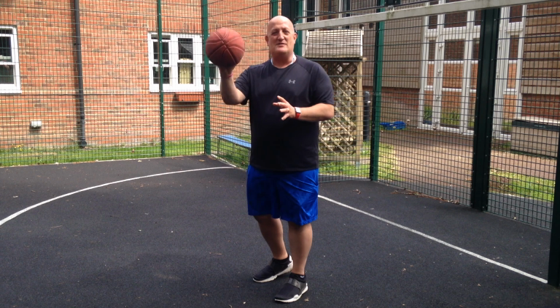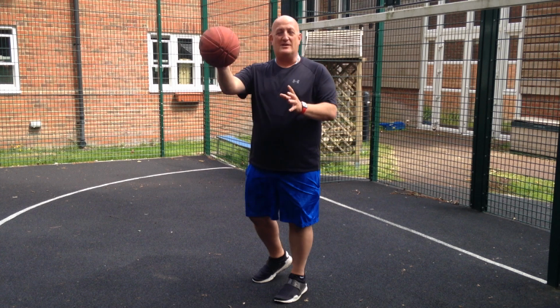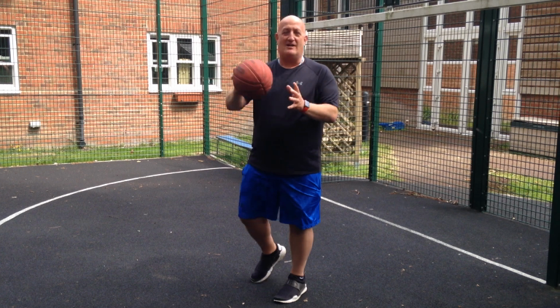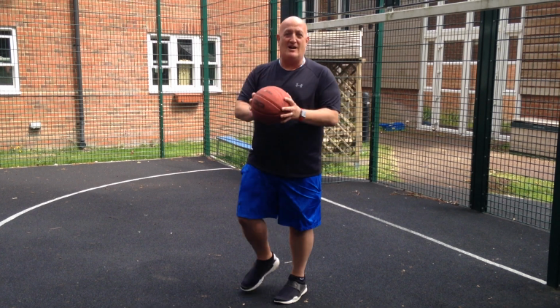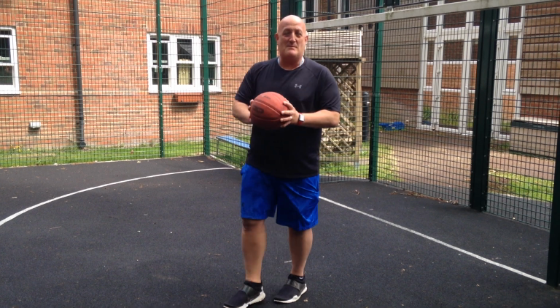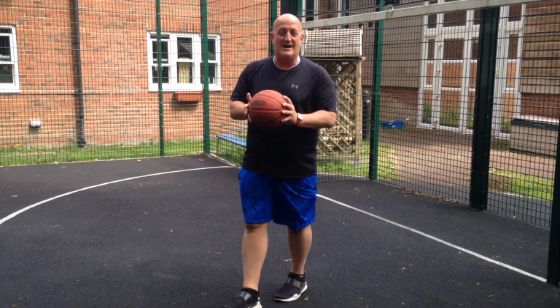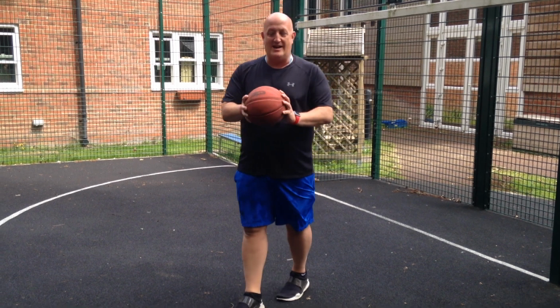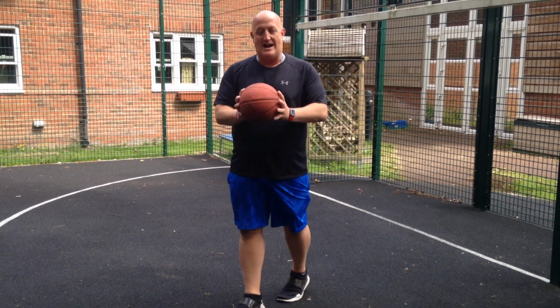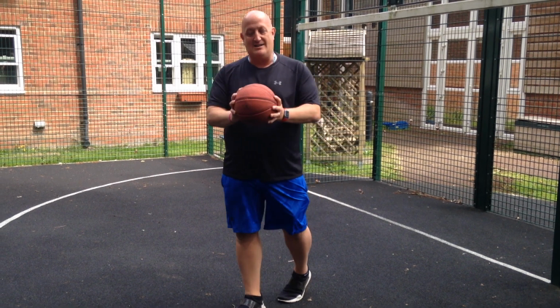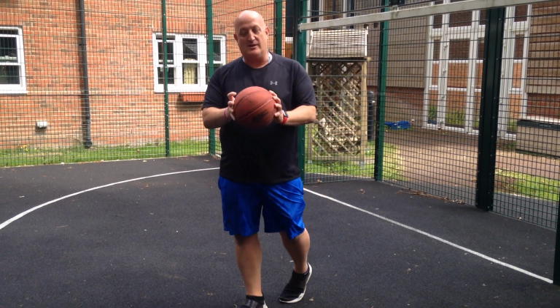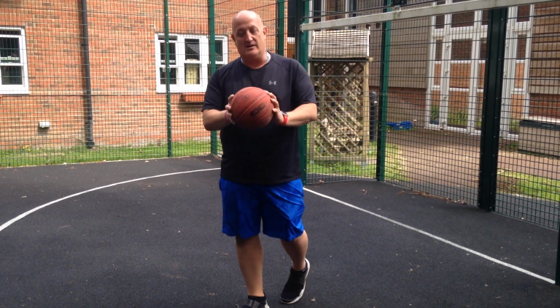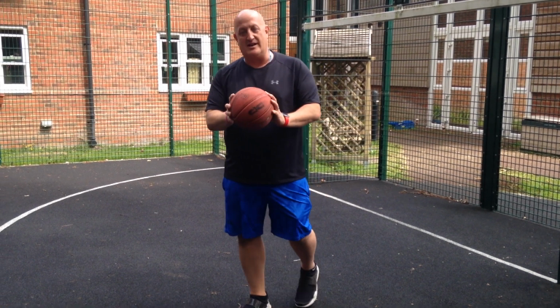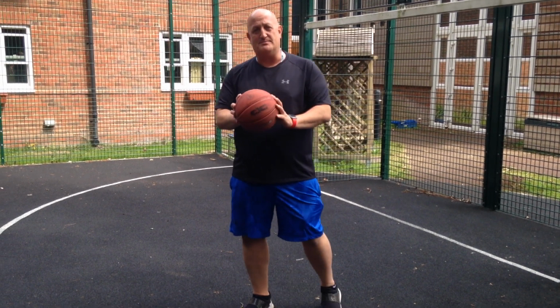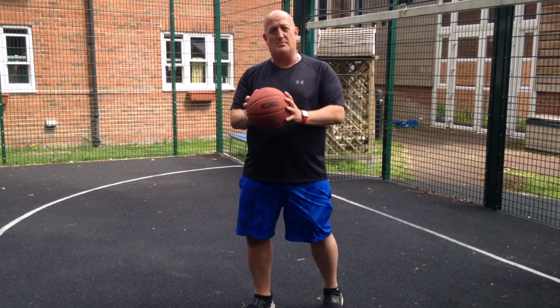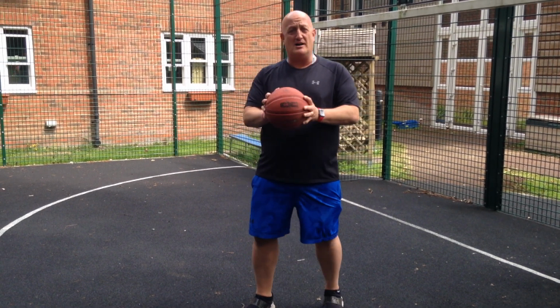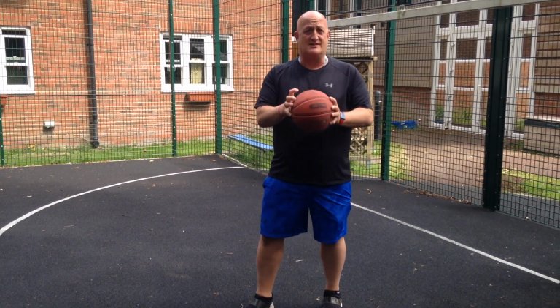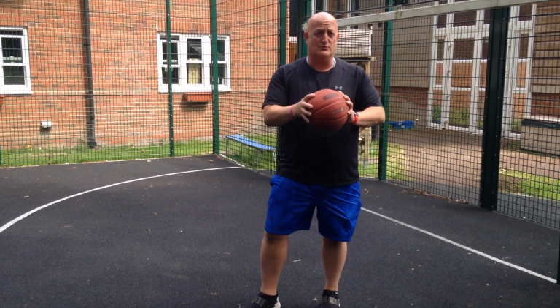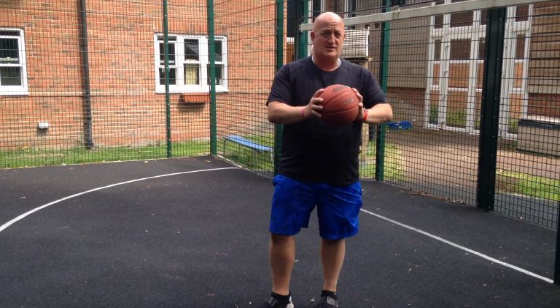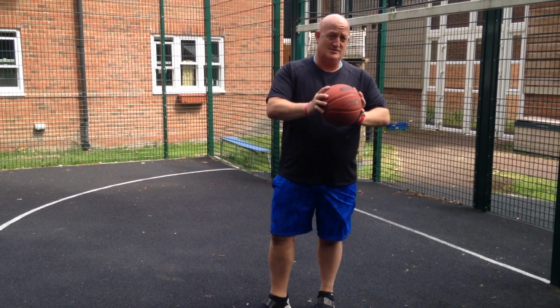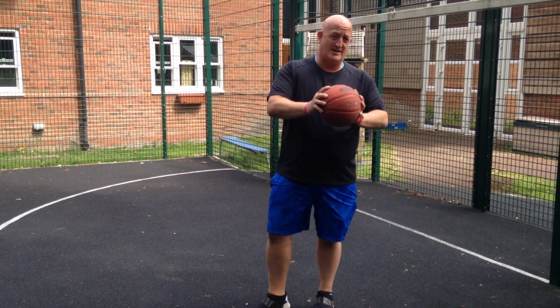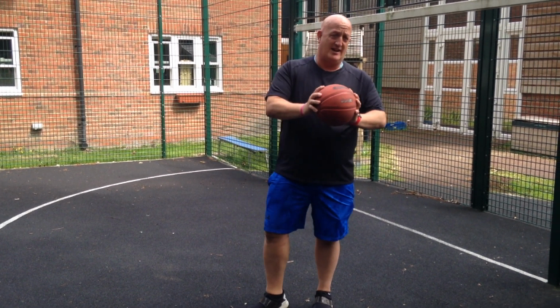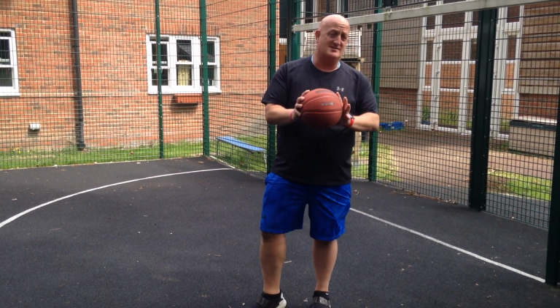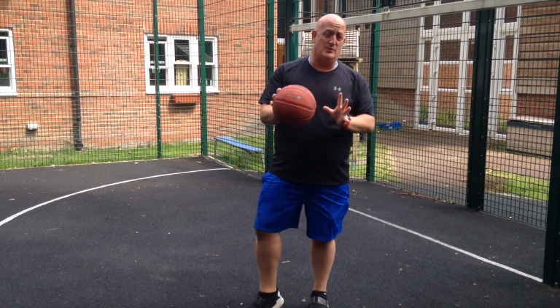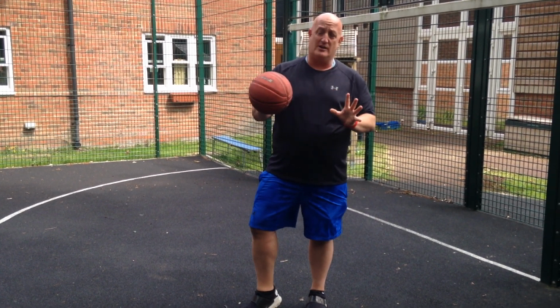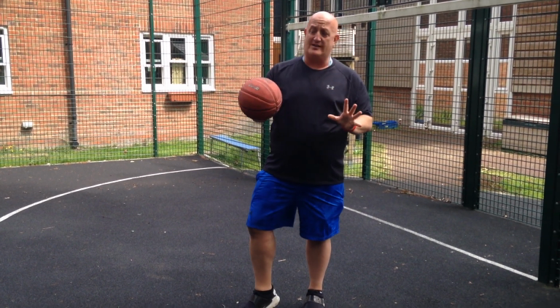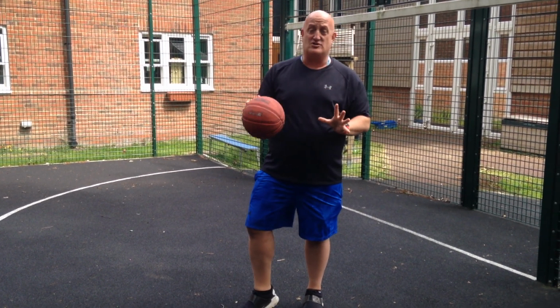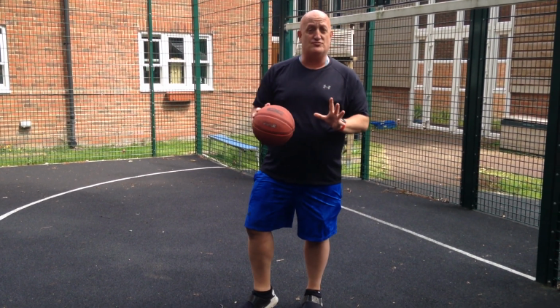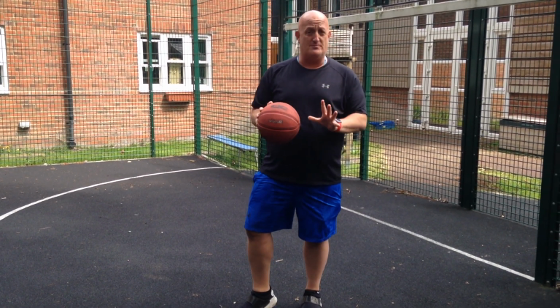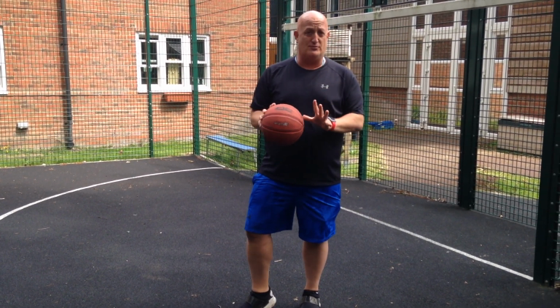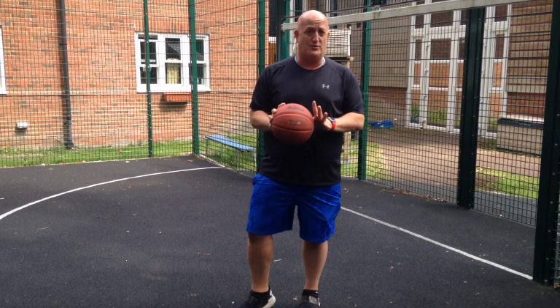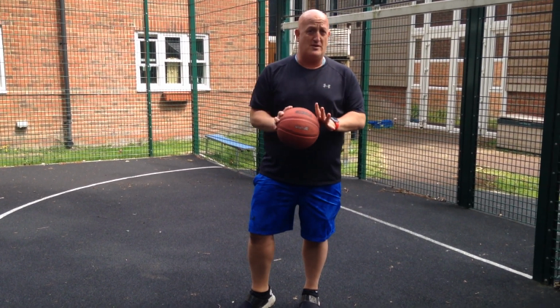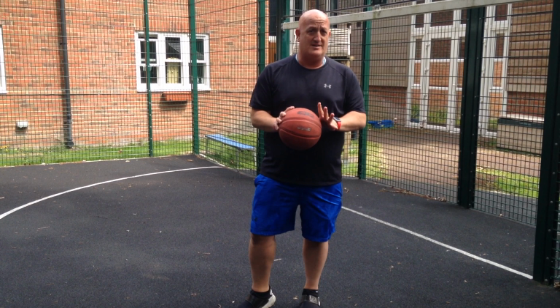Hello everybody, hi, I'm Matt here and we're going to look at some basketball skills today. So we're going to look at the triple threat.